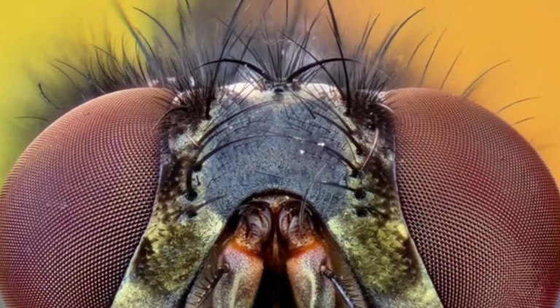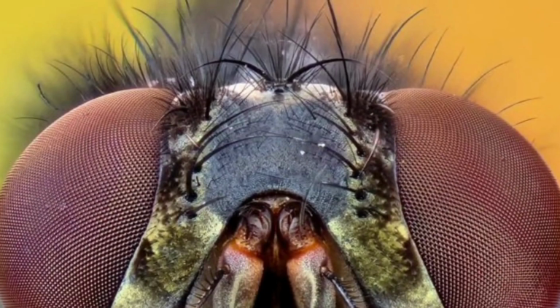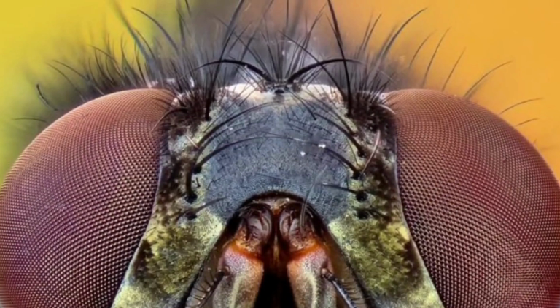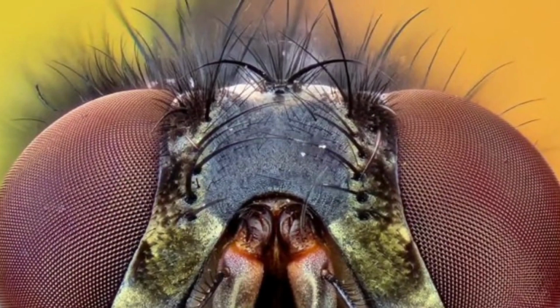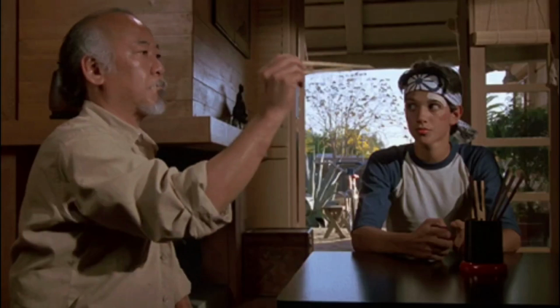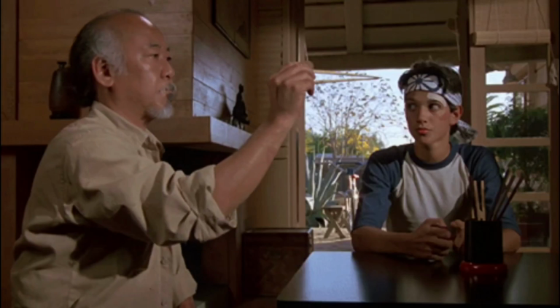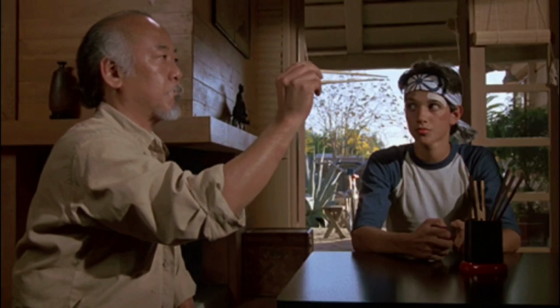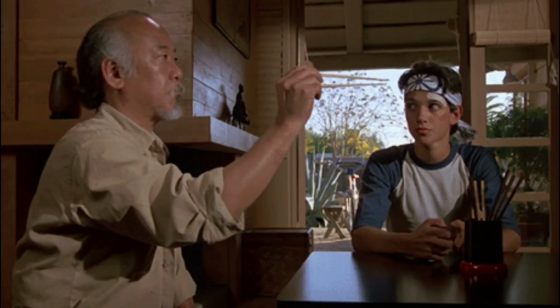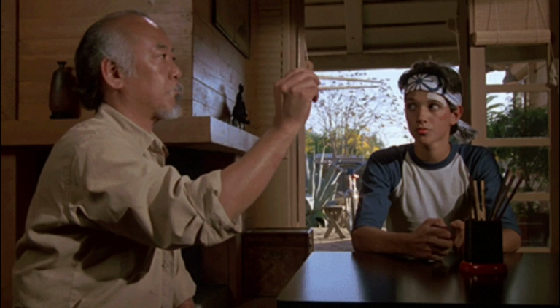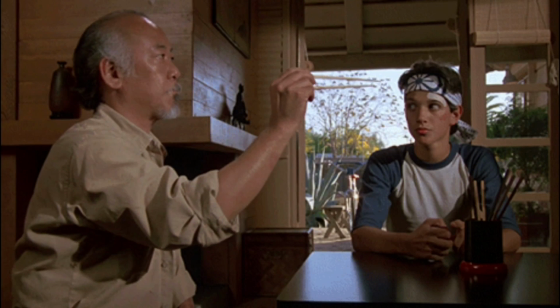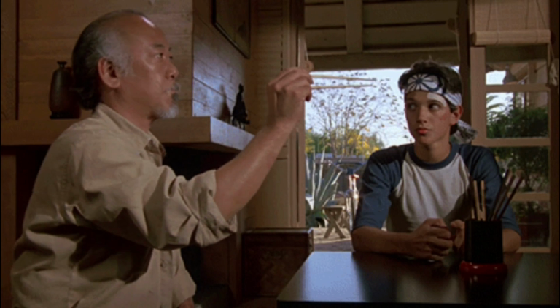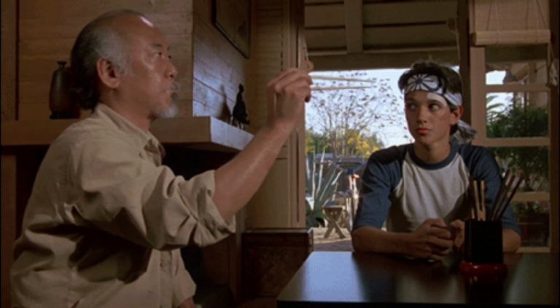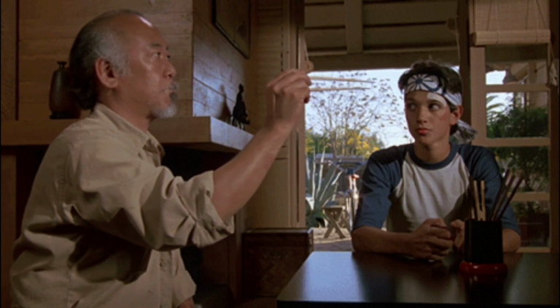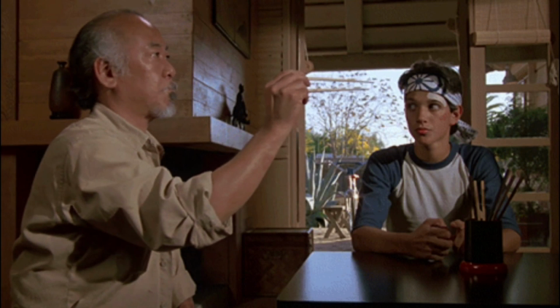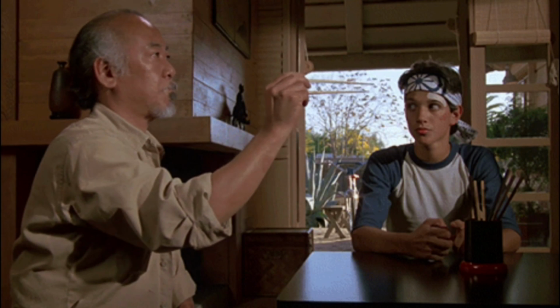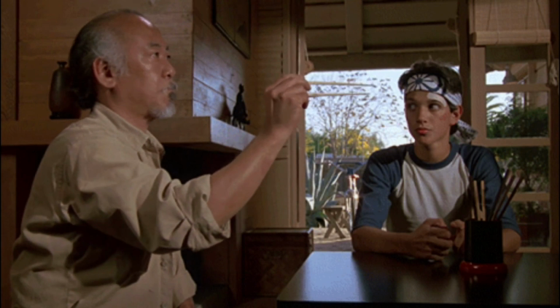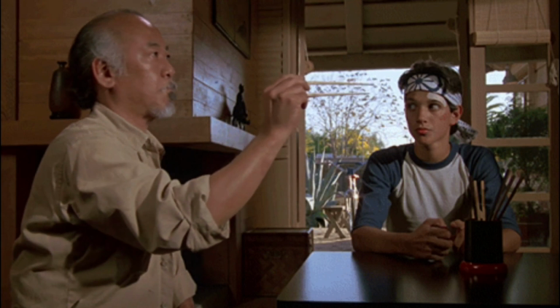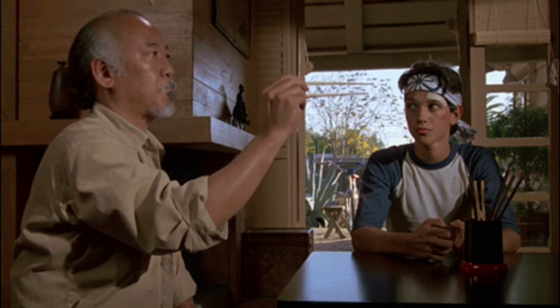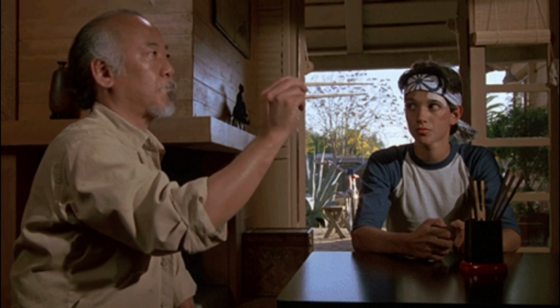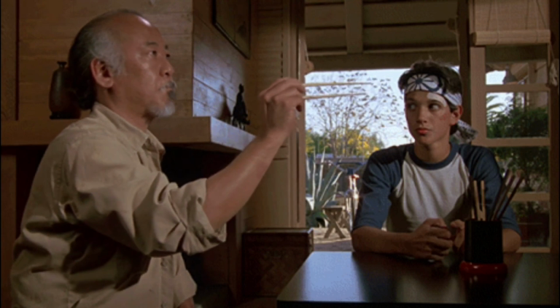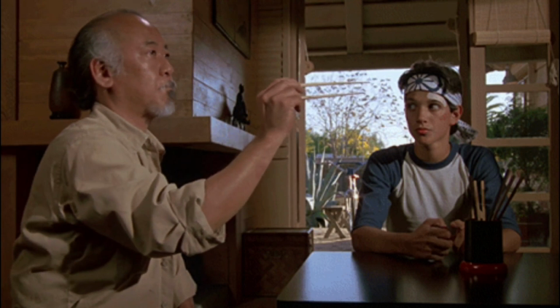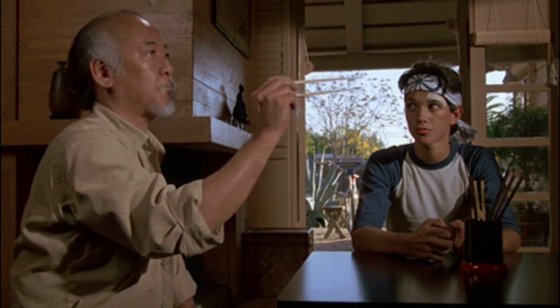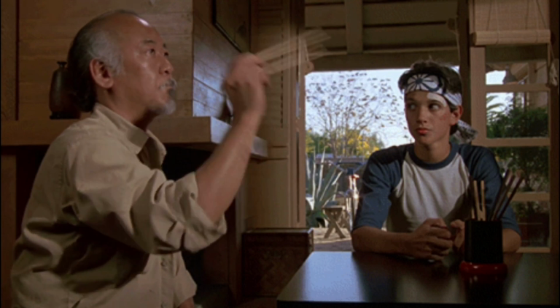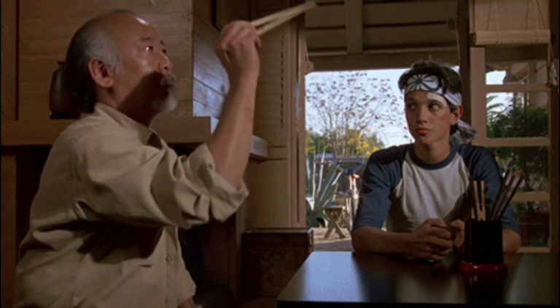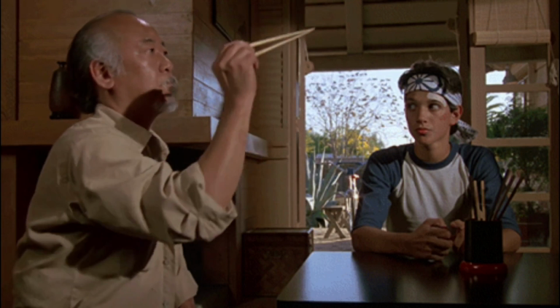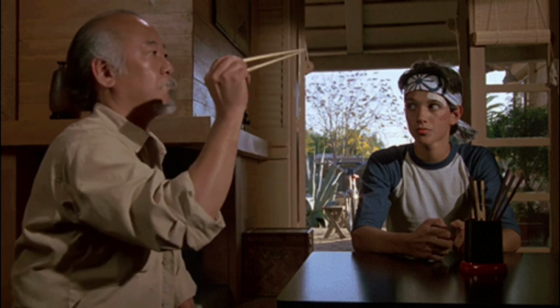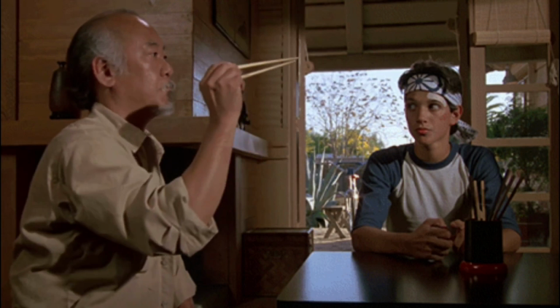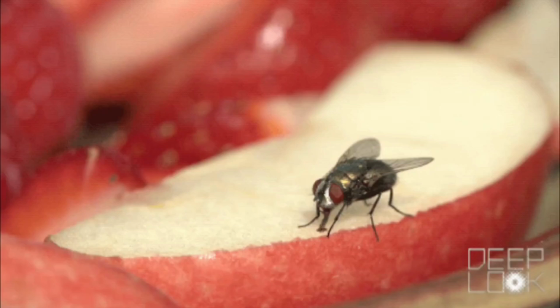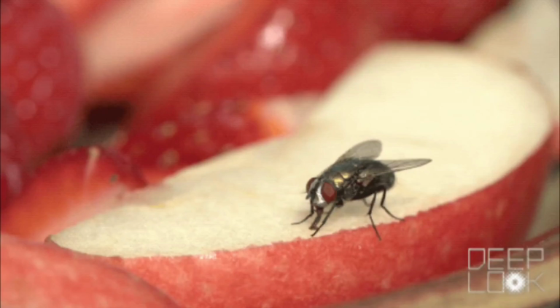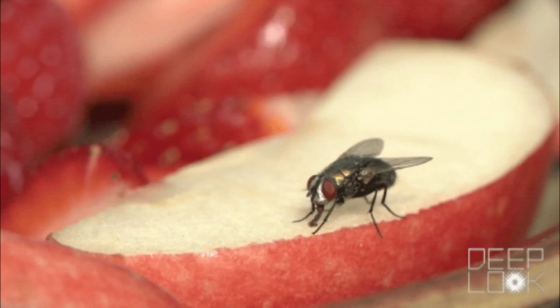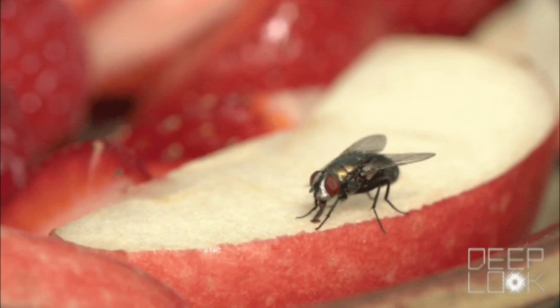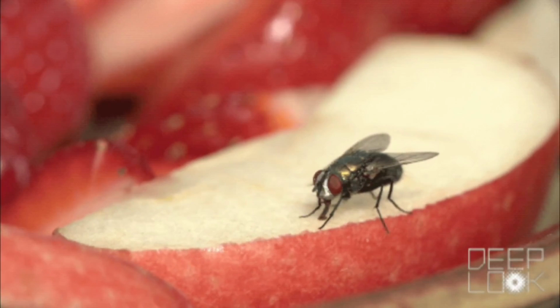Flies' hairs and antennae also feel the air move as you start trying to swat them, giving them an early warning.